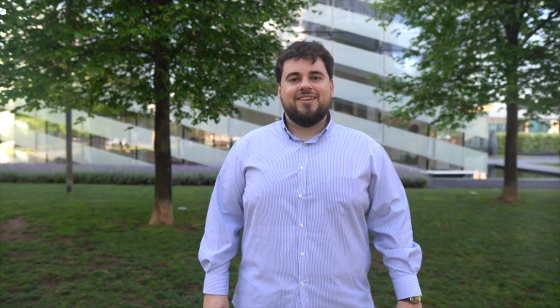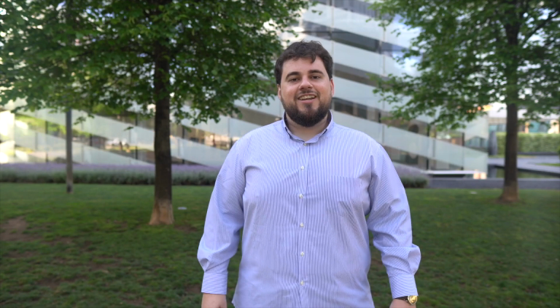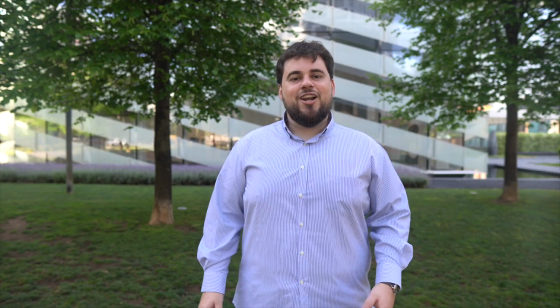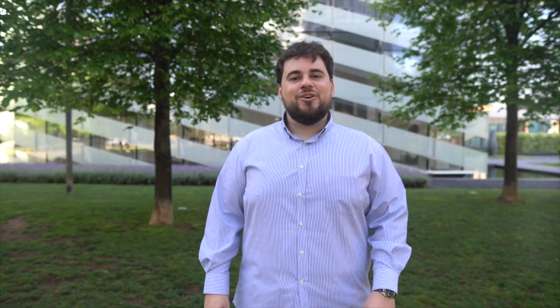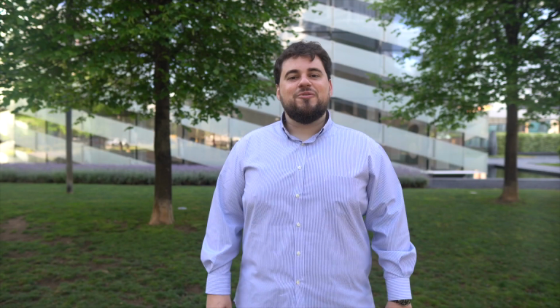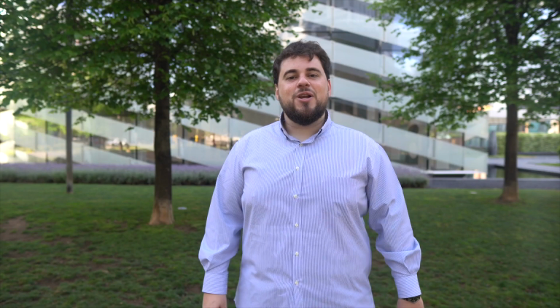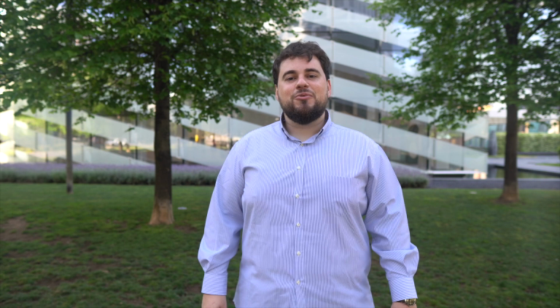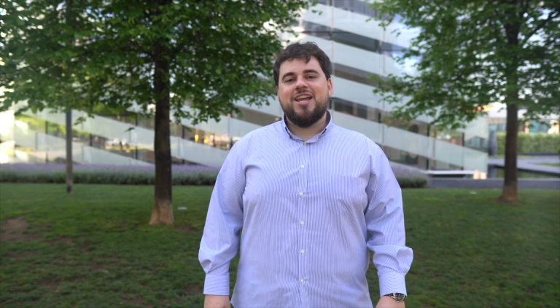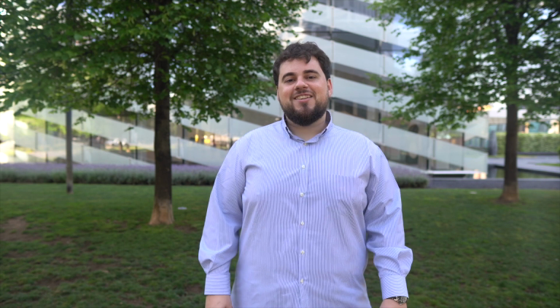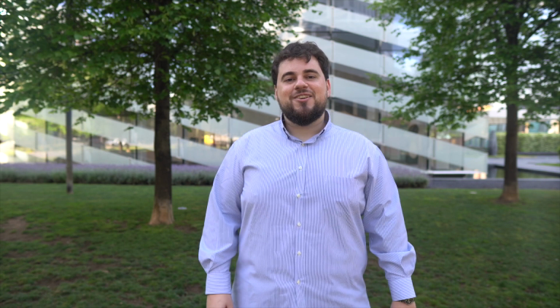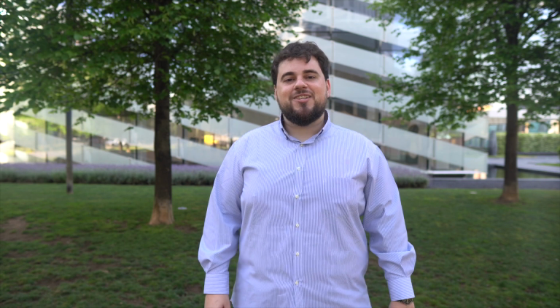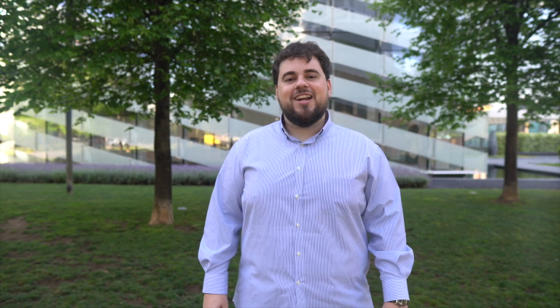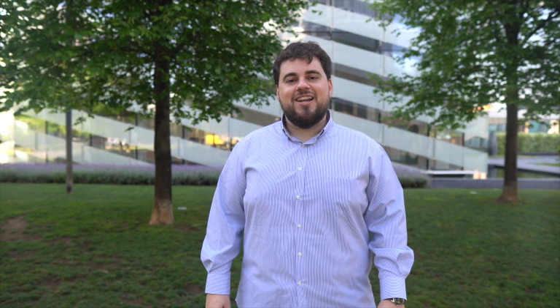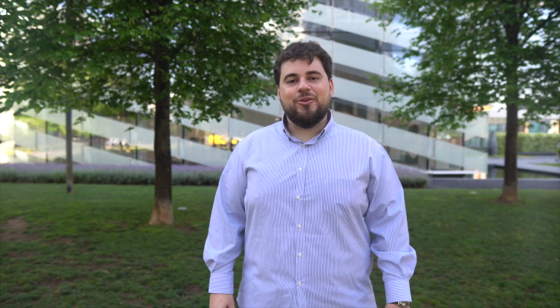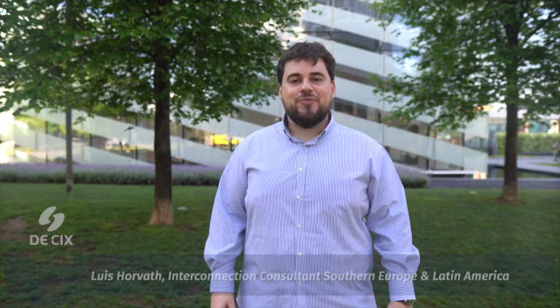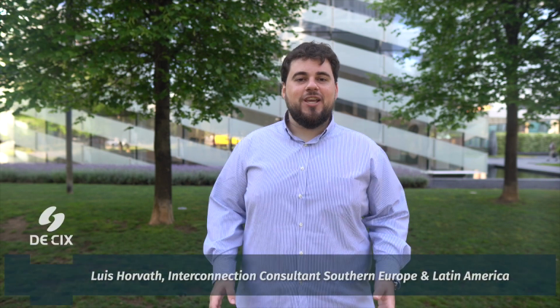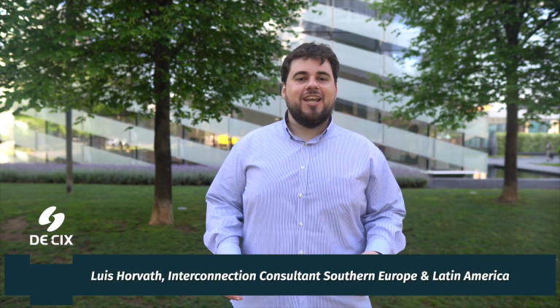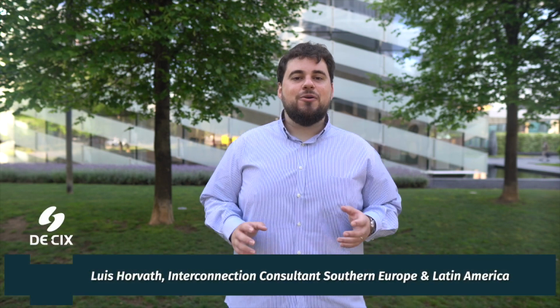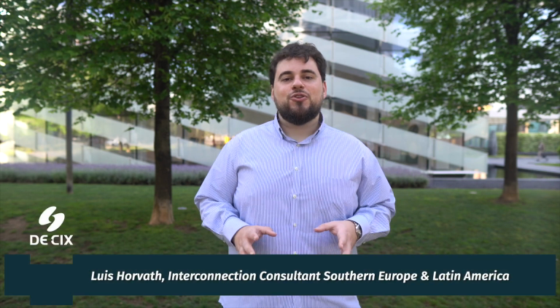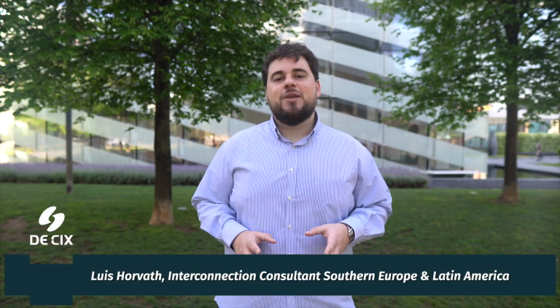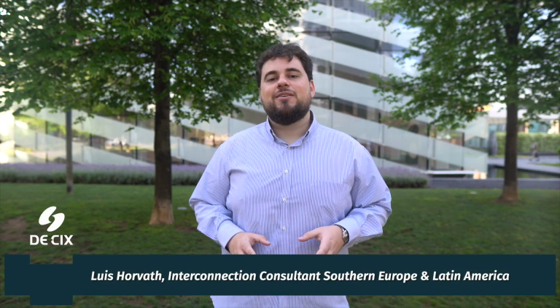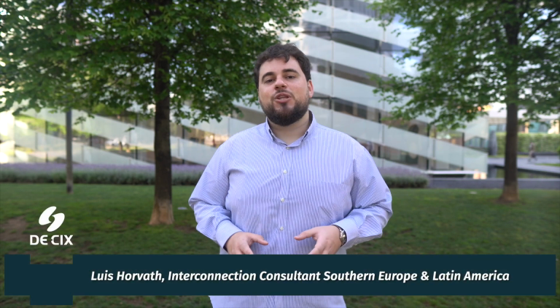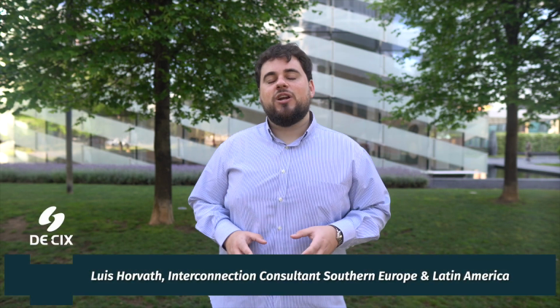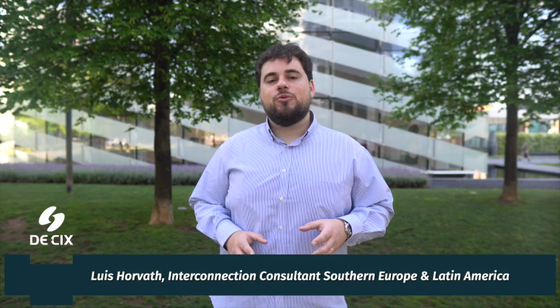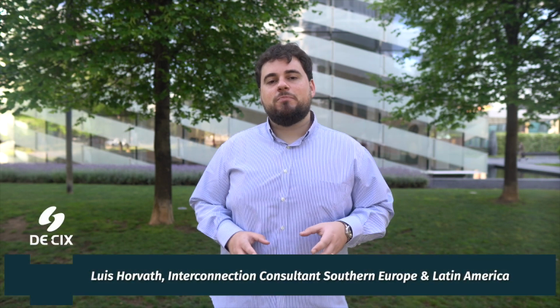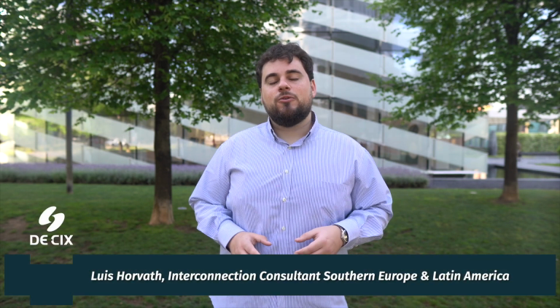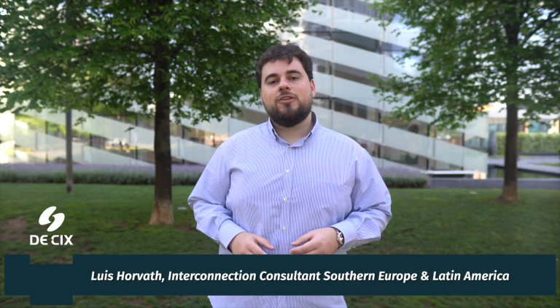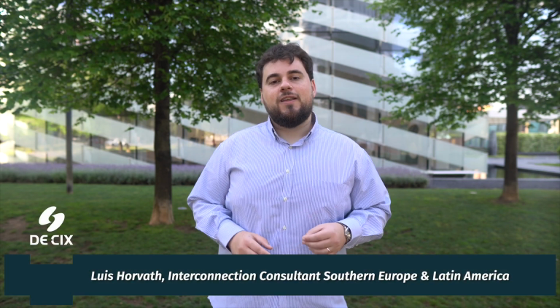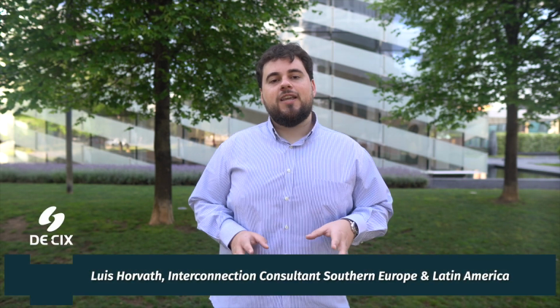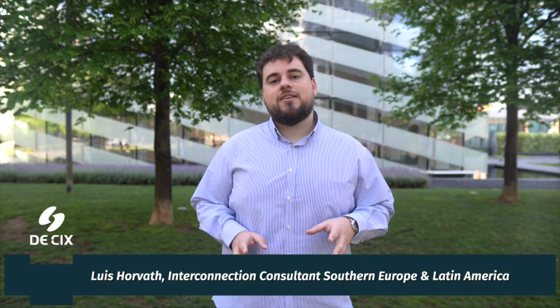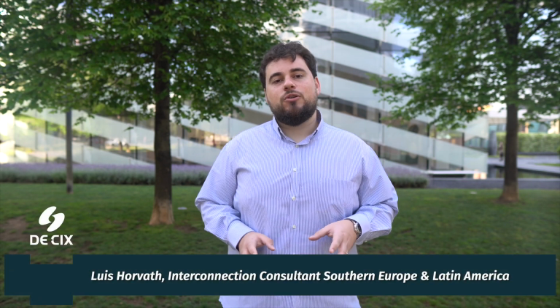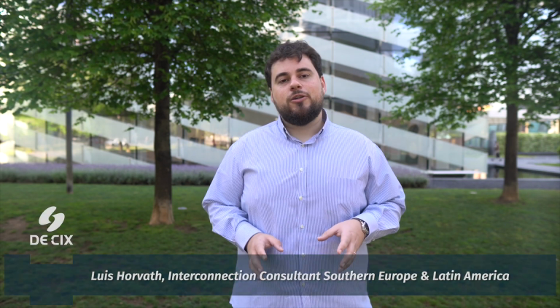Hello, welcome to 90 Seconds Direct Cloud. Today I want to speak about our newest product, the D-Kicks Cloud Router.